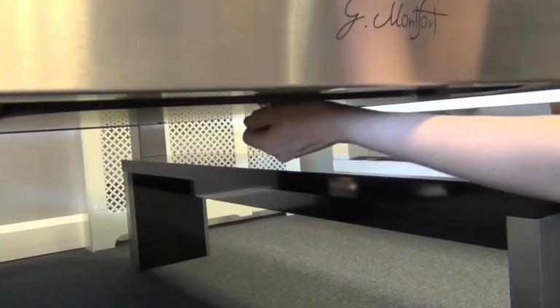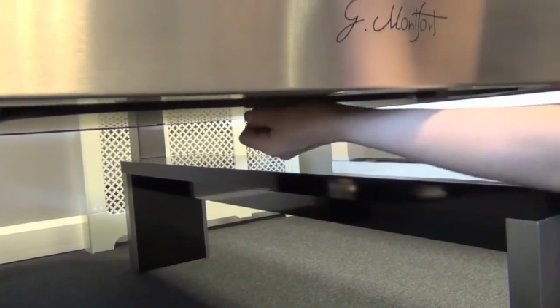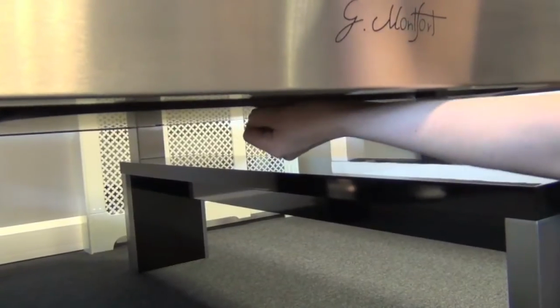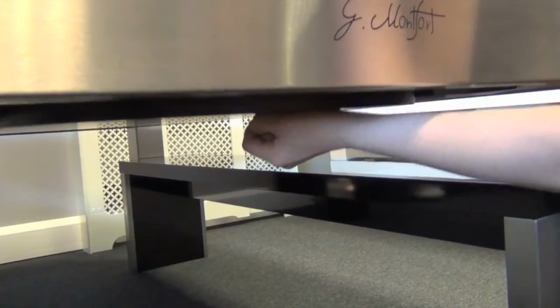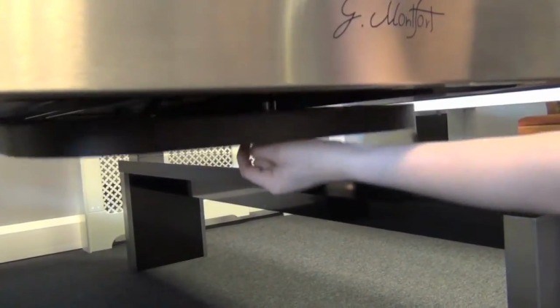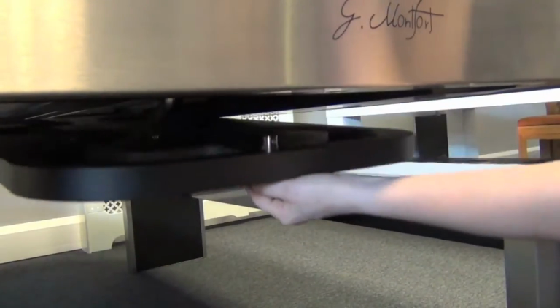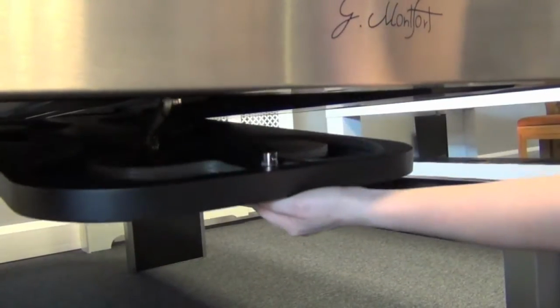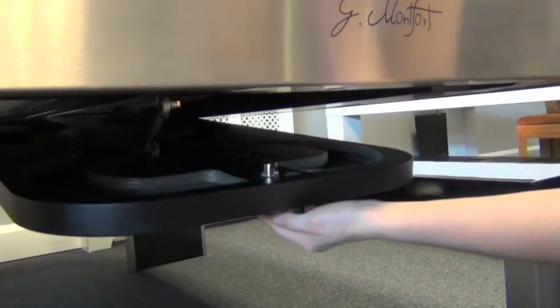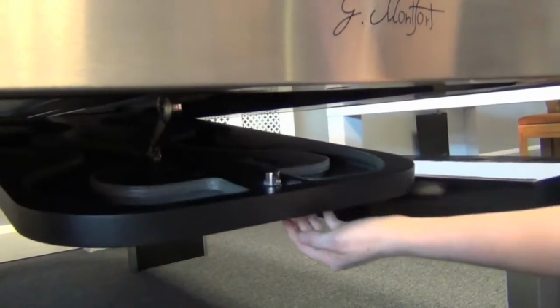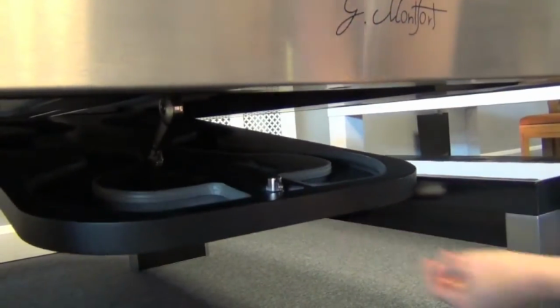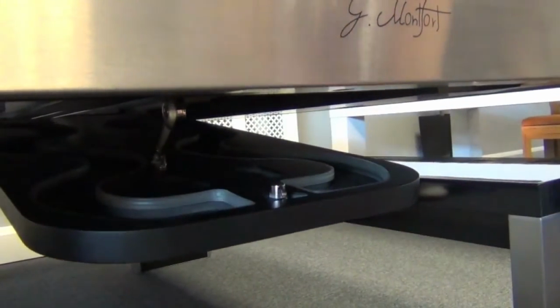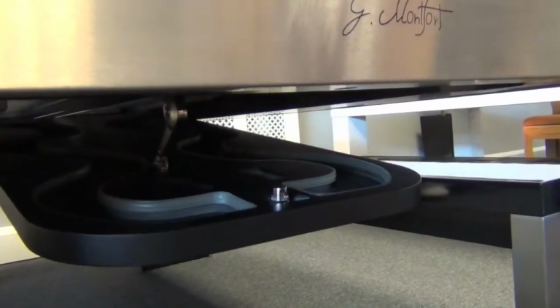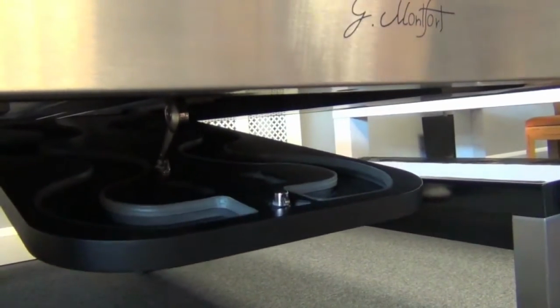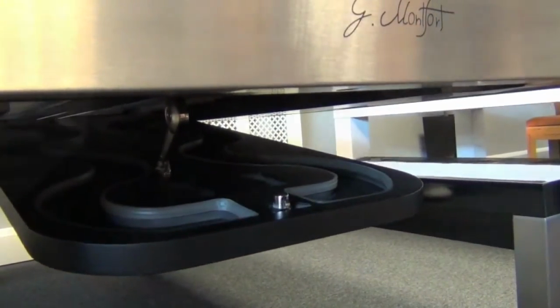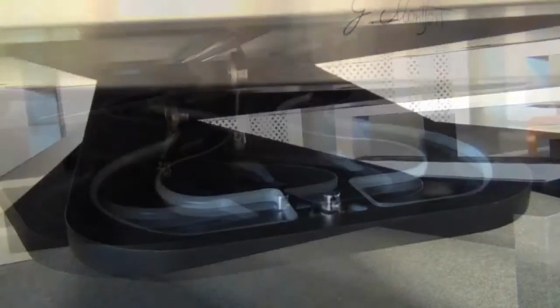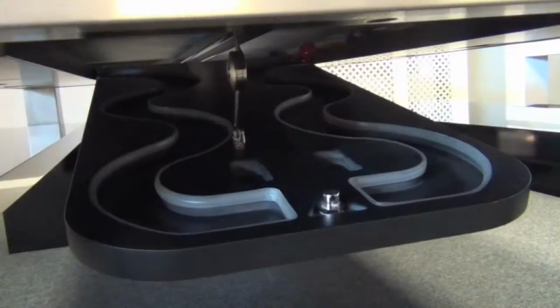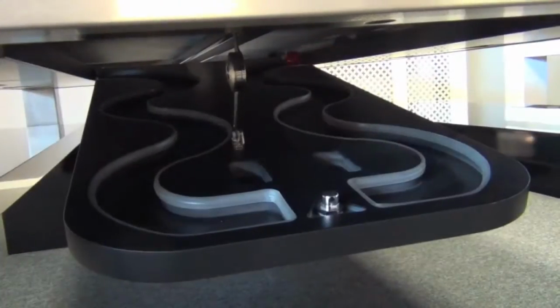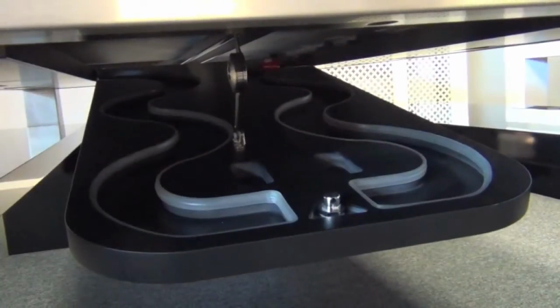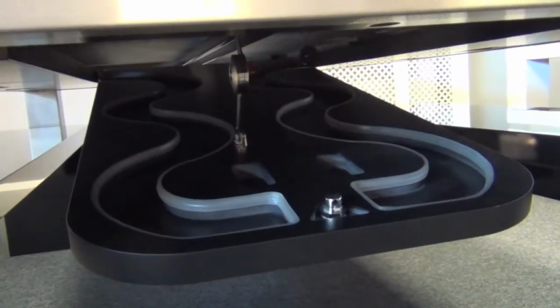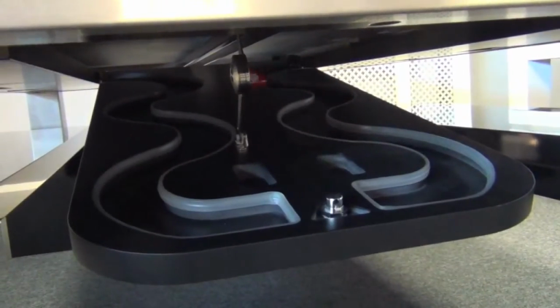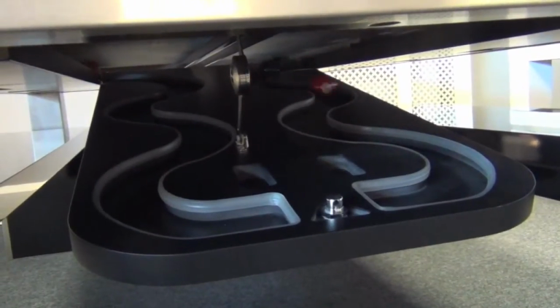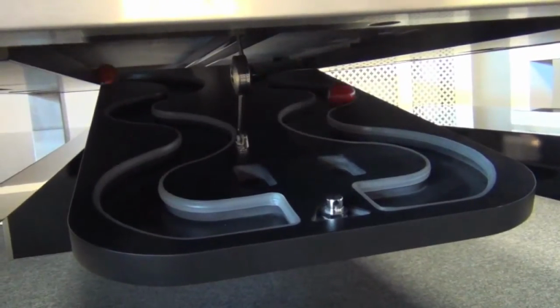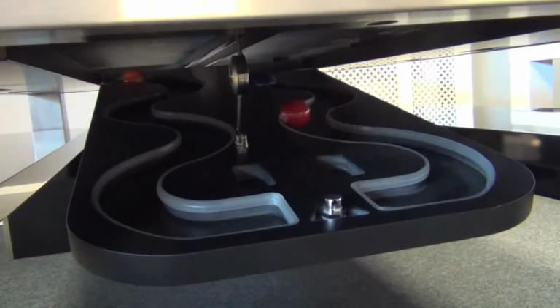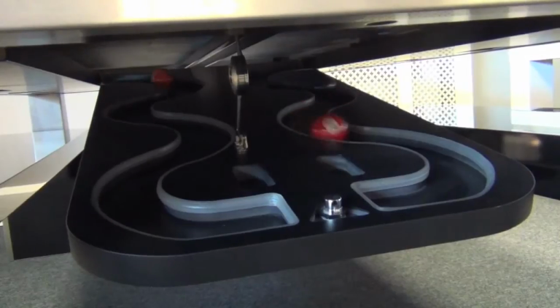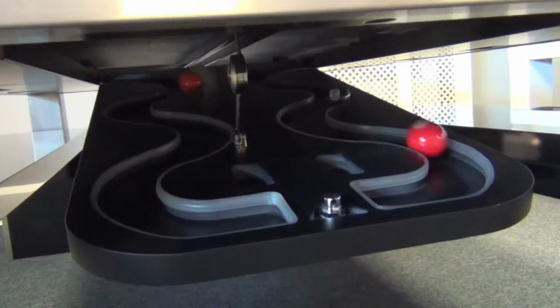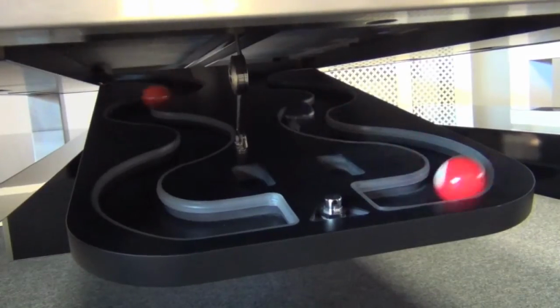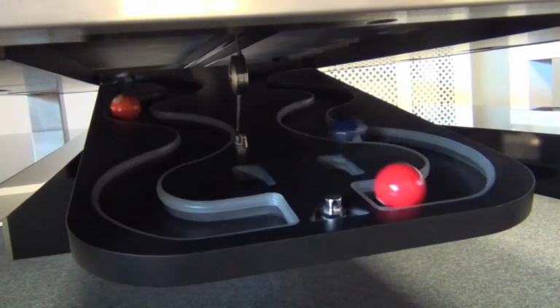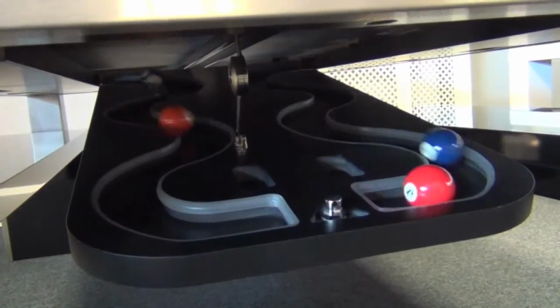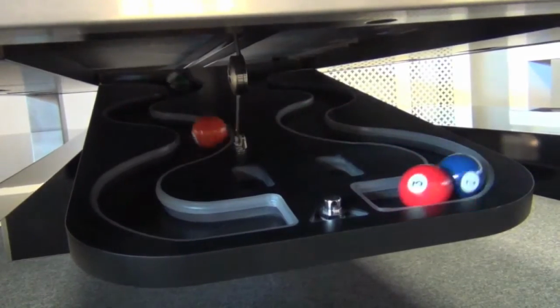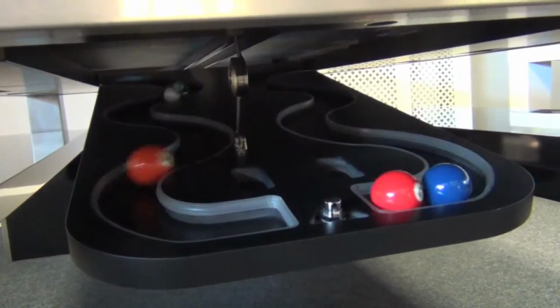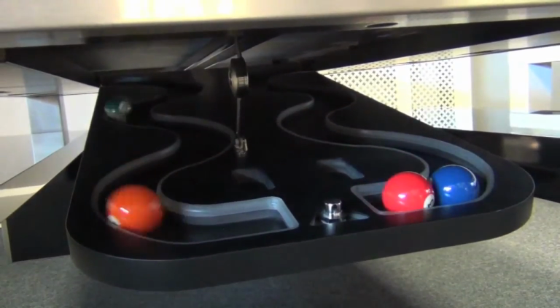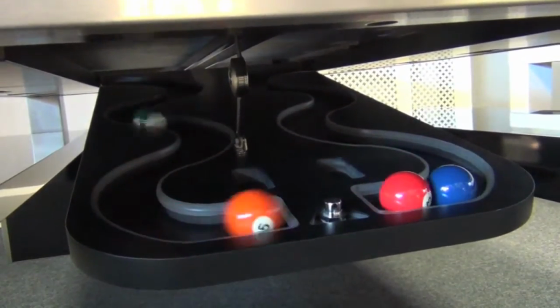The optional ball return system is cleverly hidden inside the table when dining, and can then be opened when playing pool, collecting the balls as they're potted.